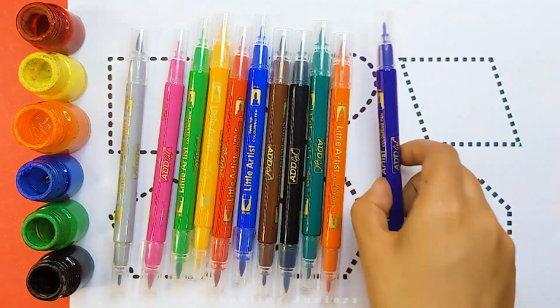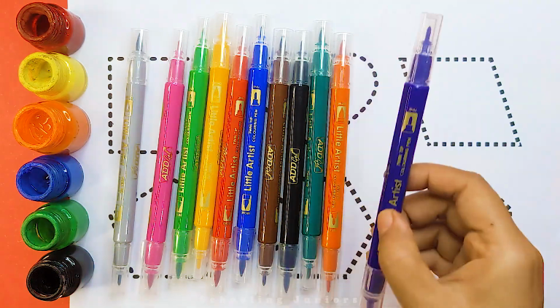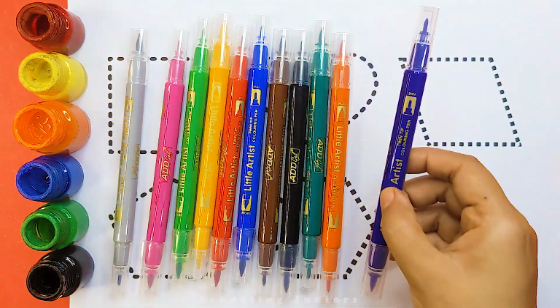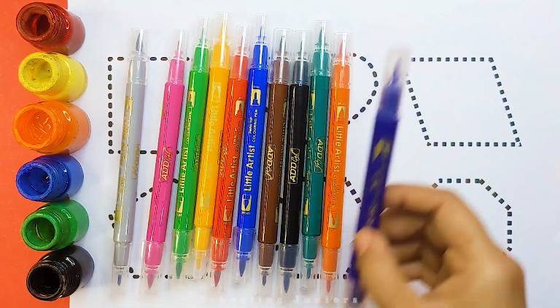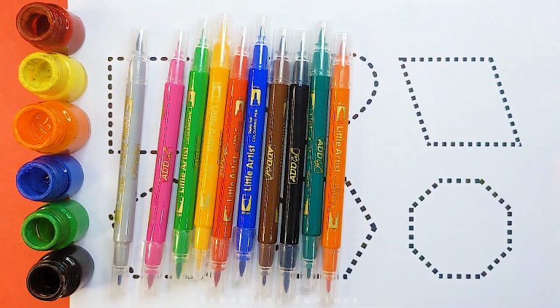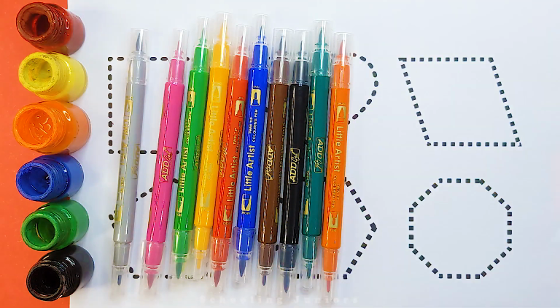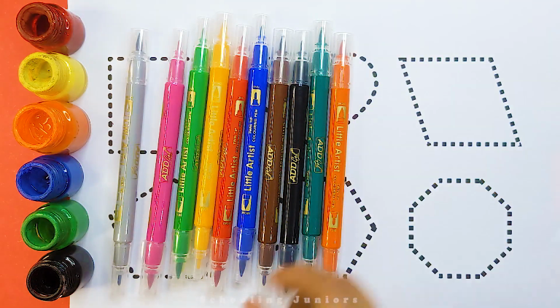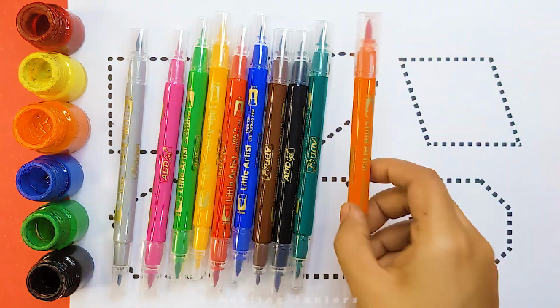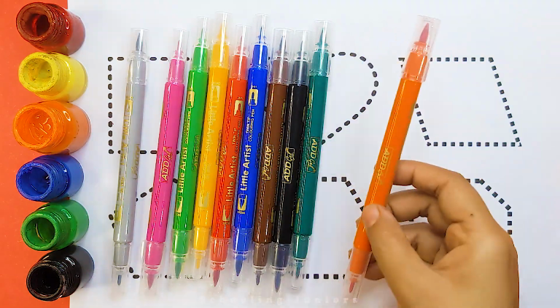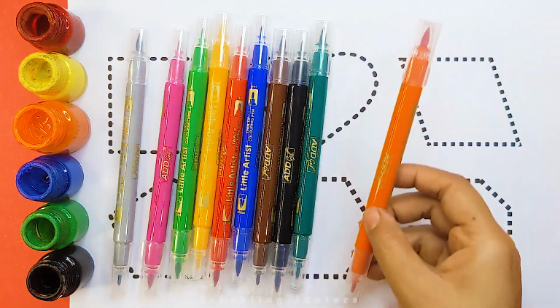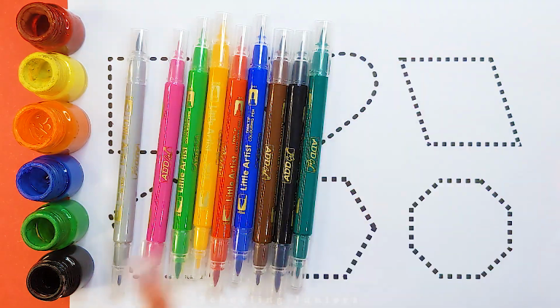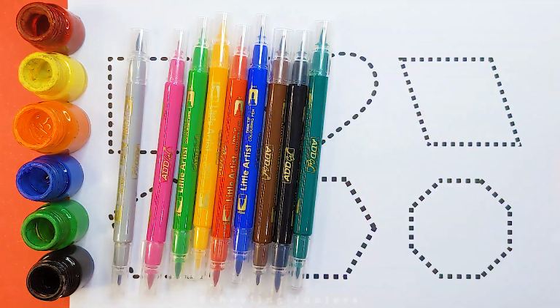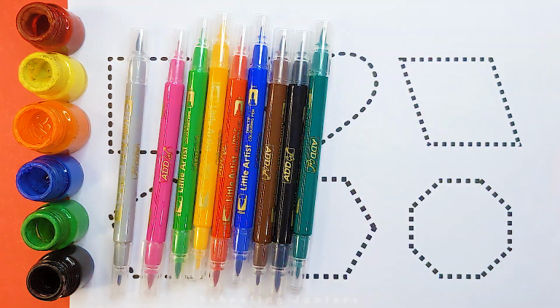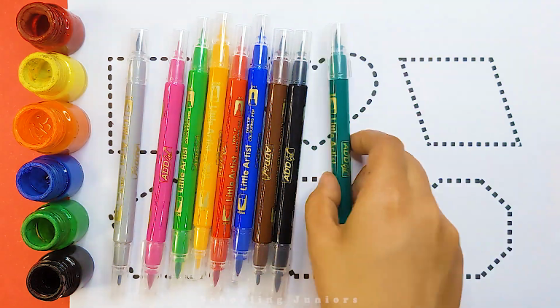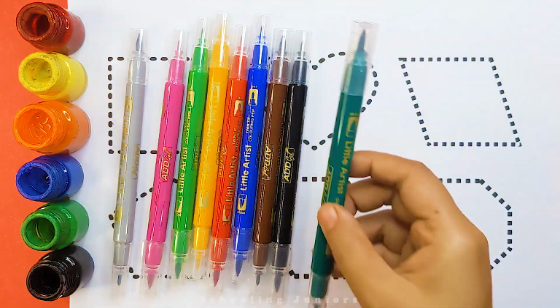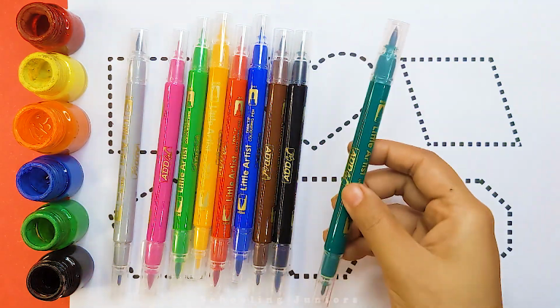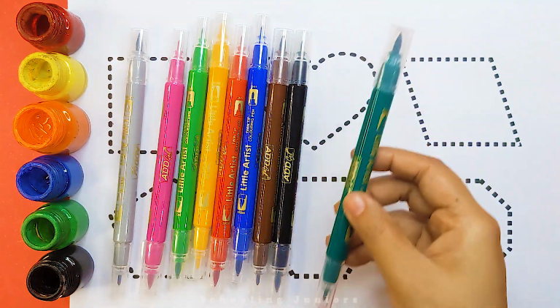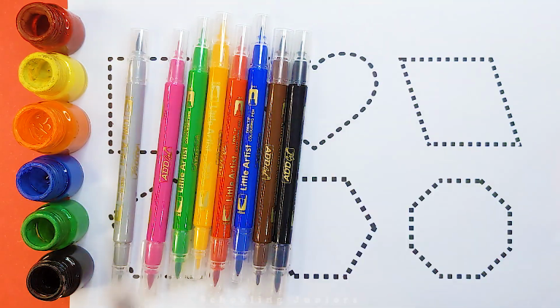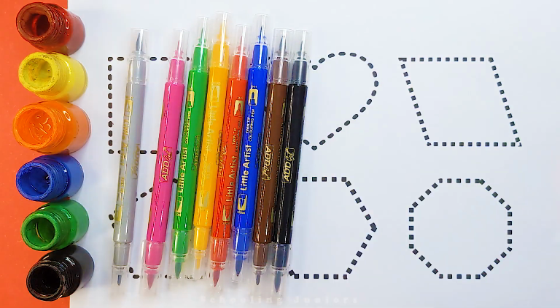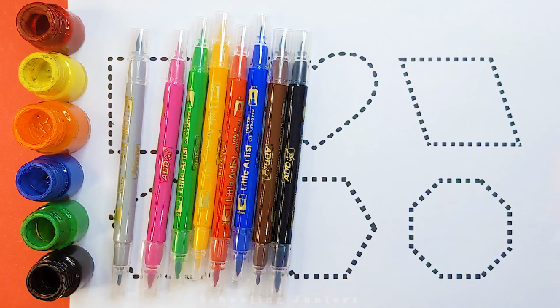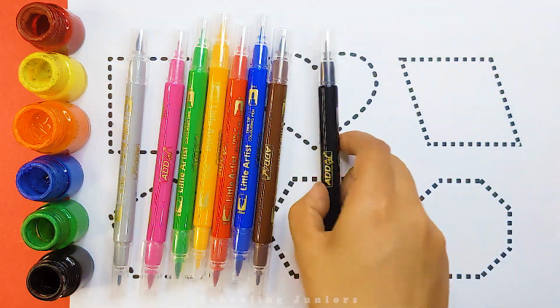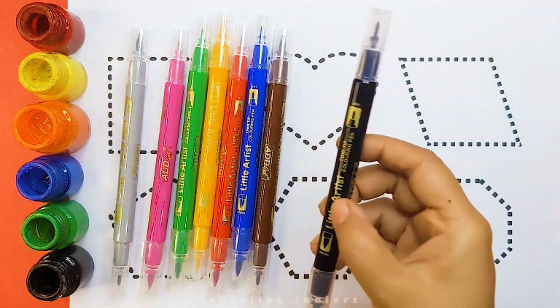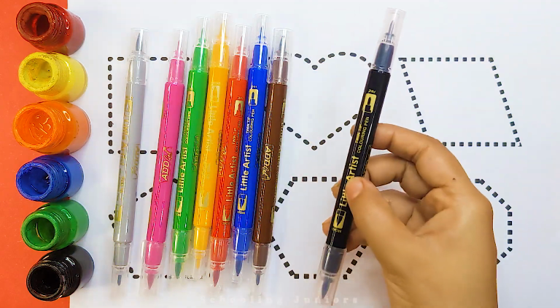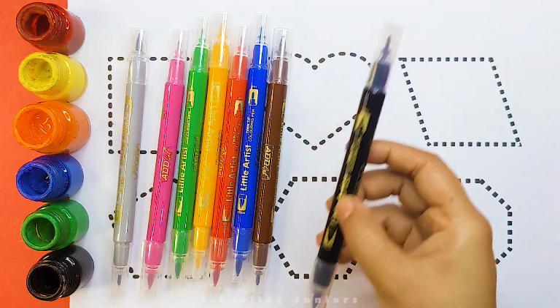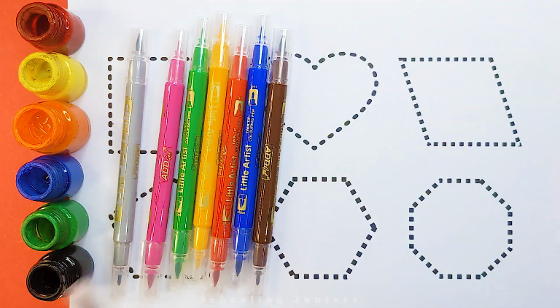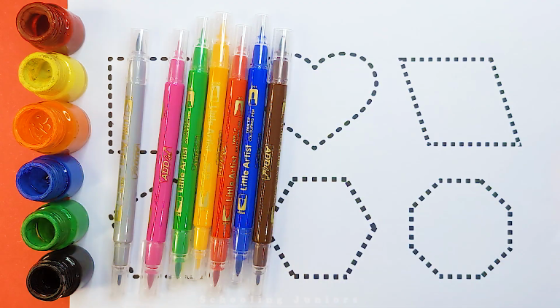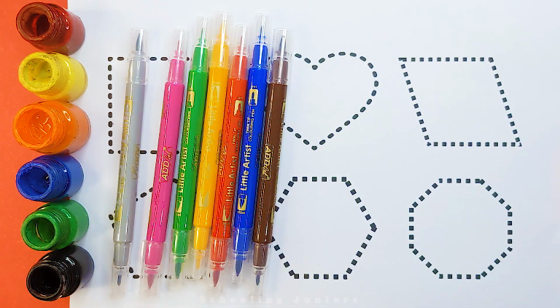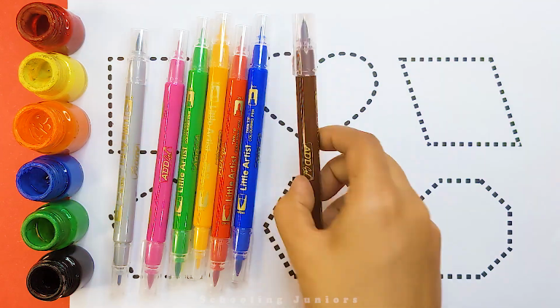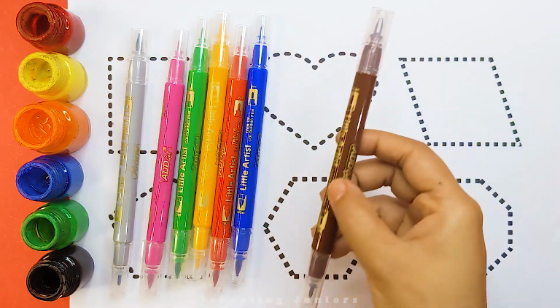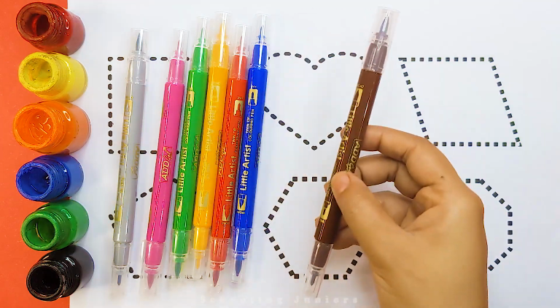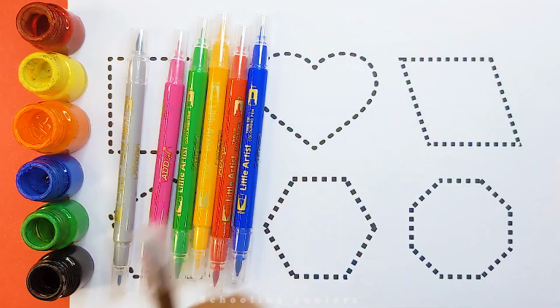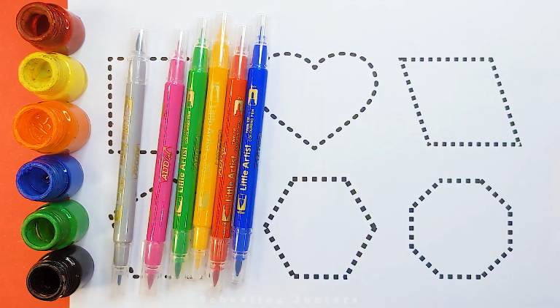purple color, orange color, dark green color, black color, brown color,